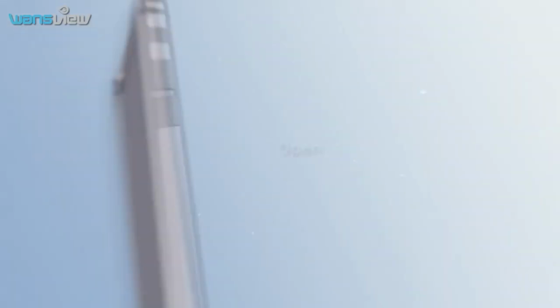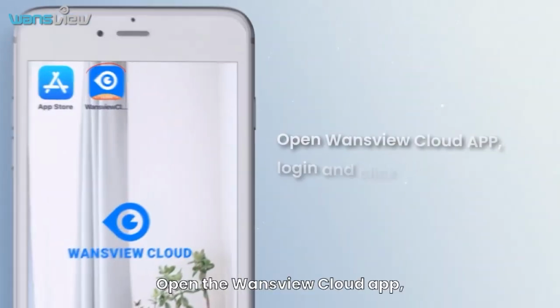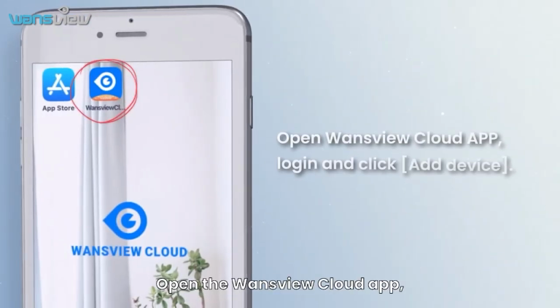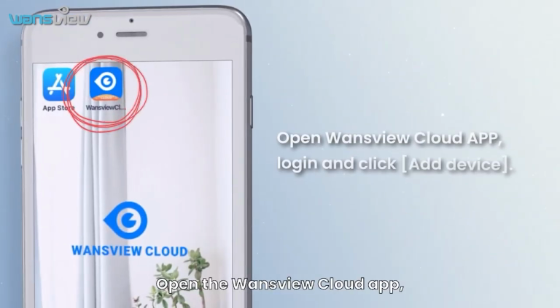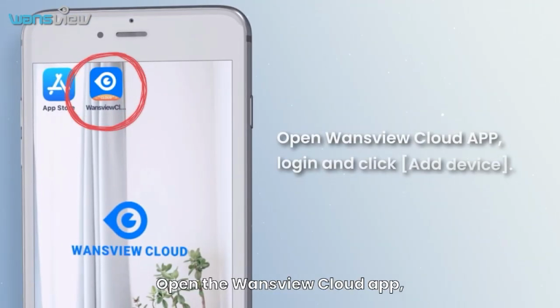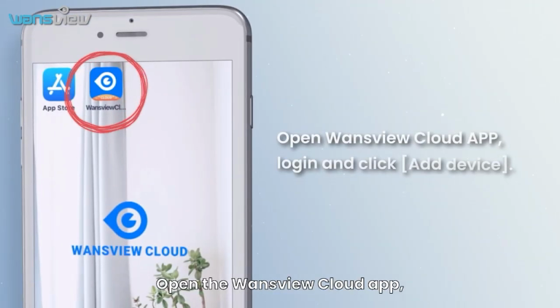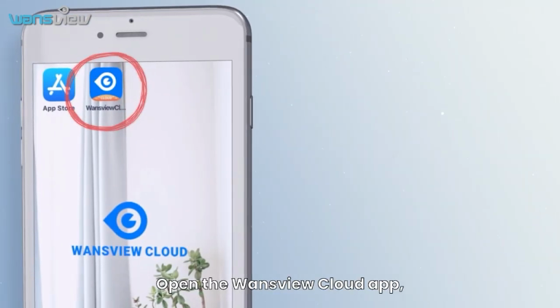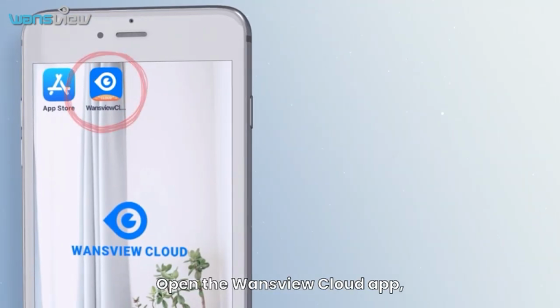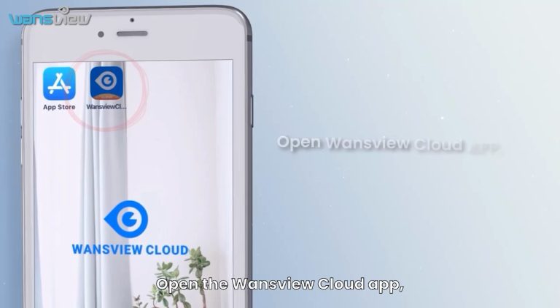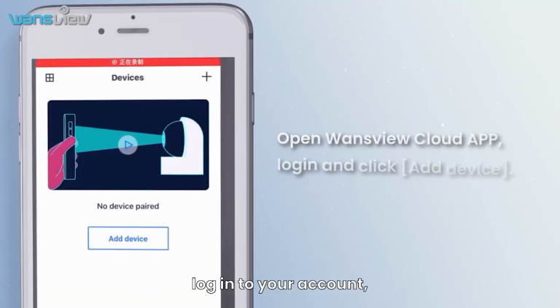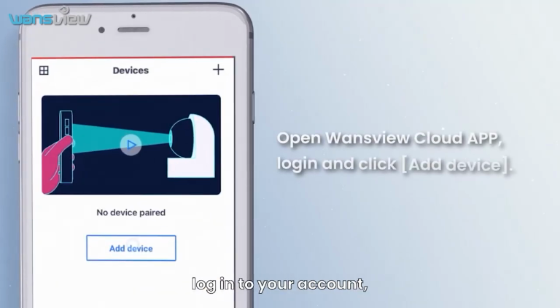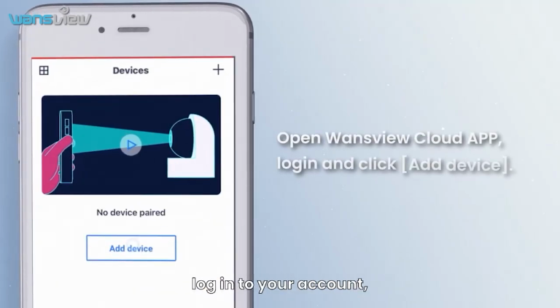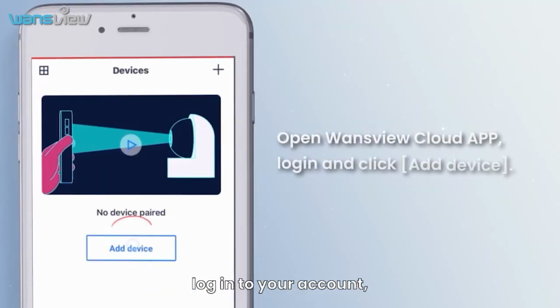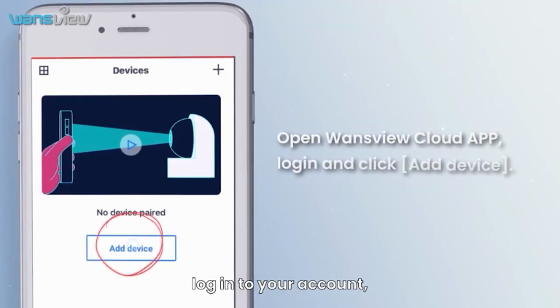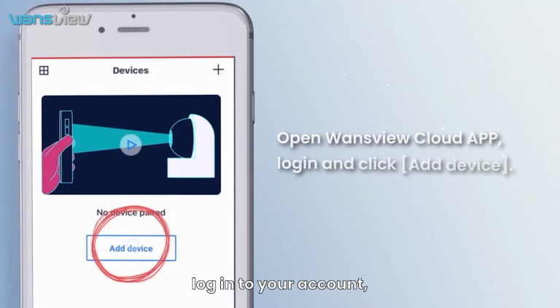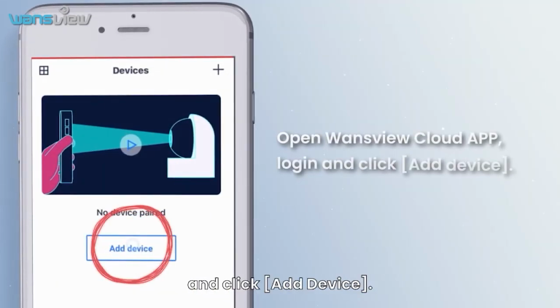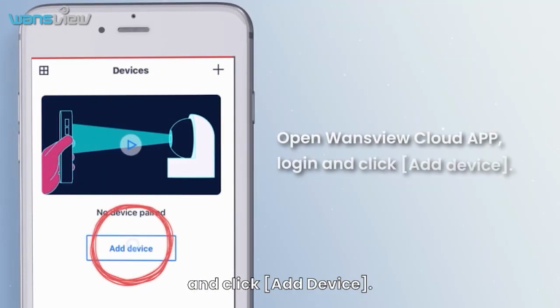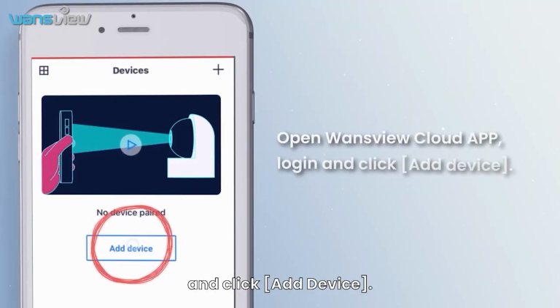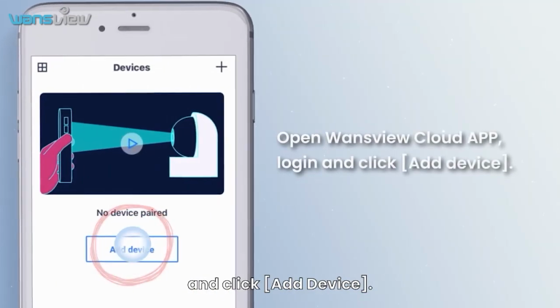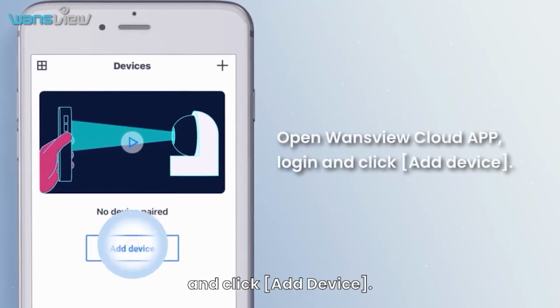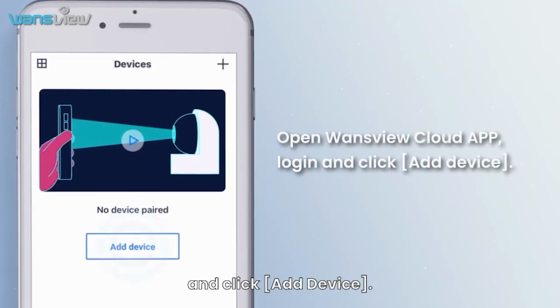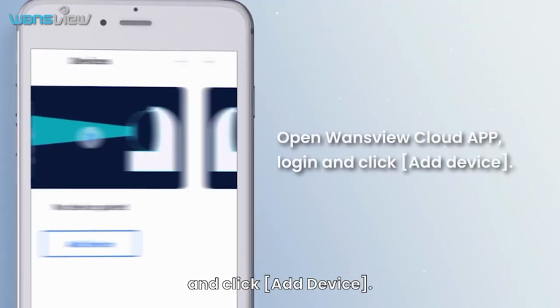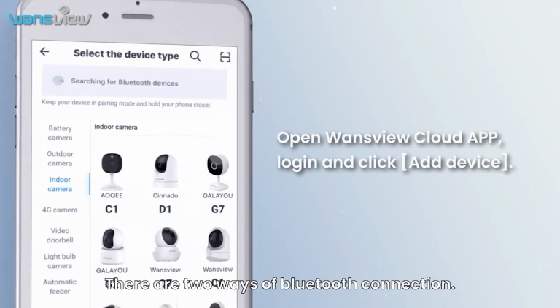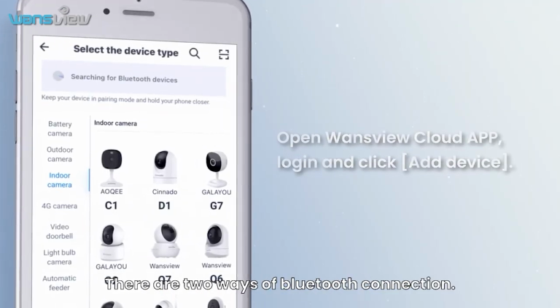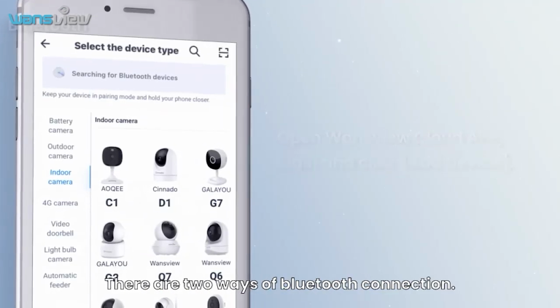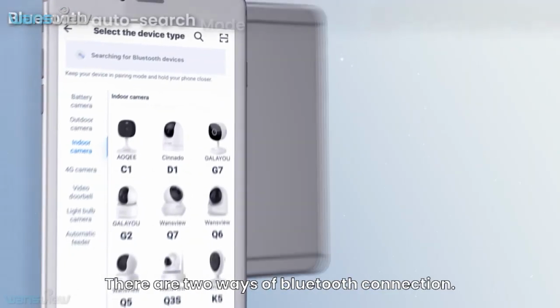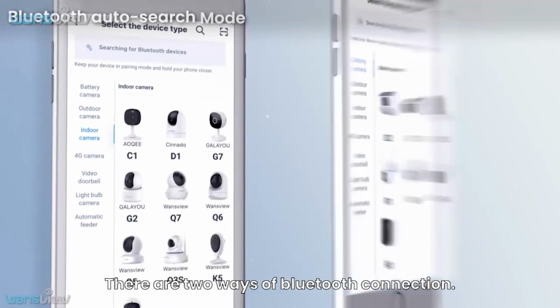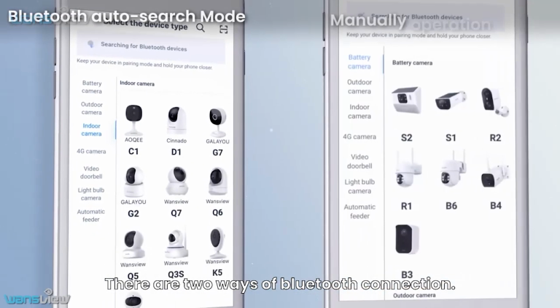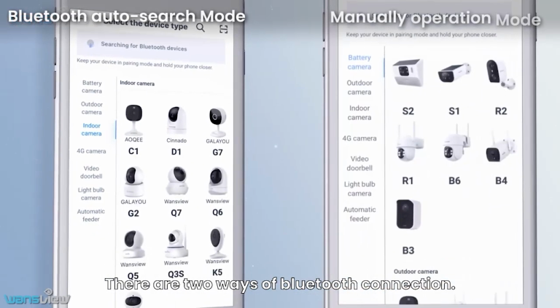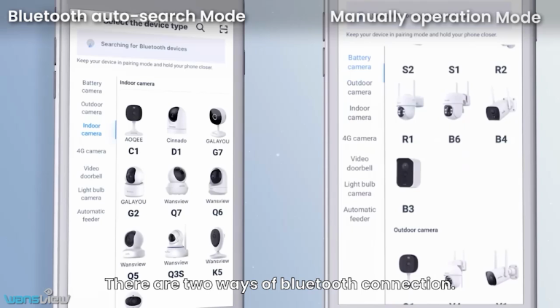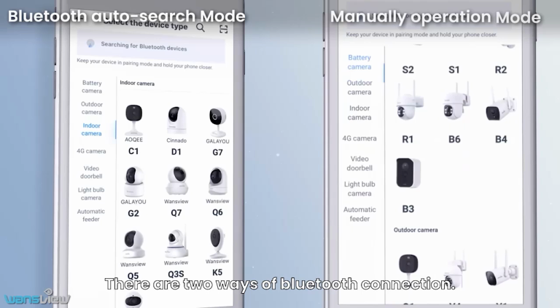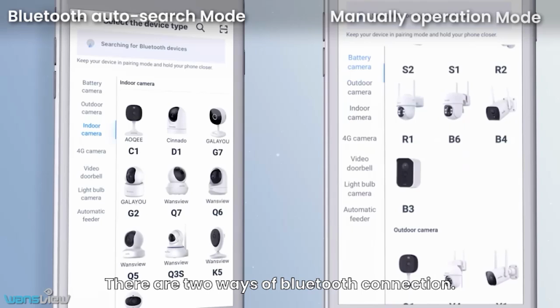Open the WandsView Cloud app, log in to your account, and click Add Device. There are two ways of Bluetooth connection.